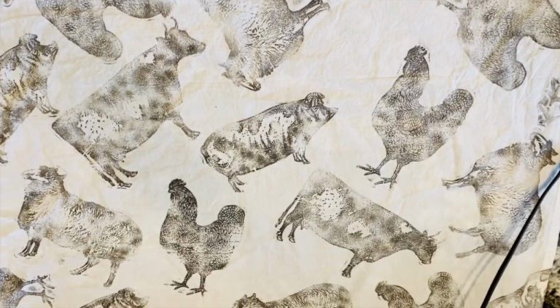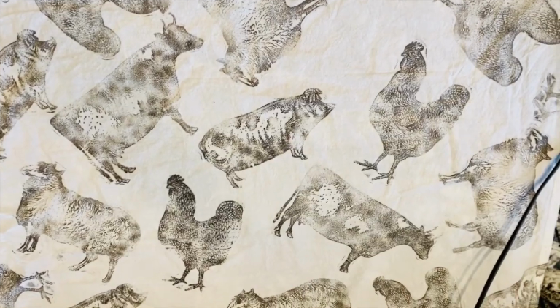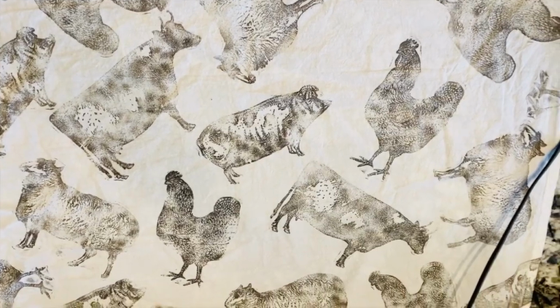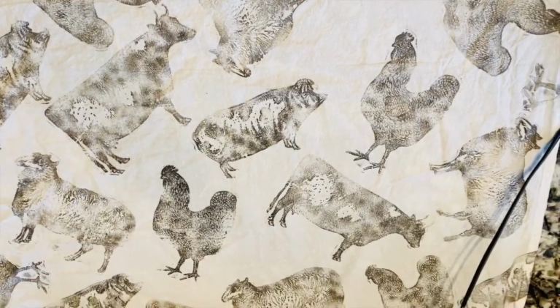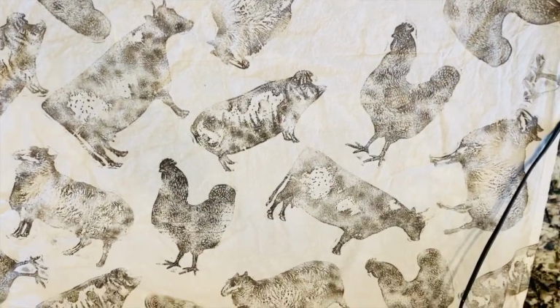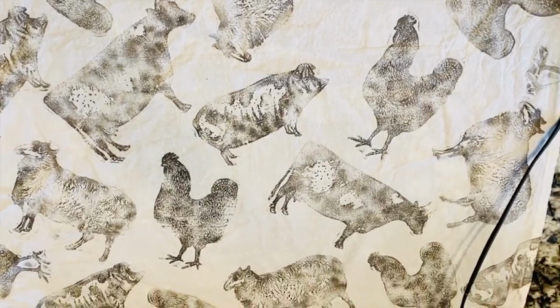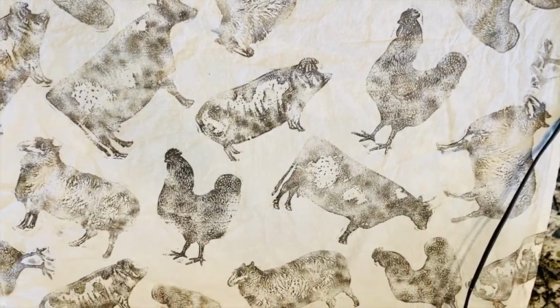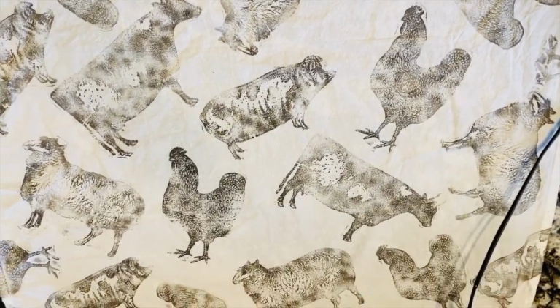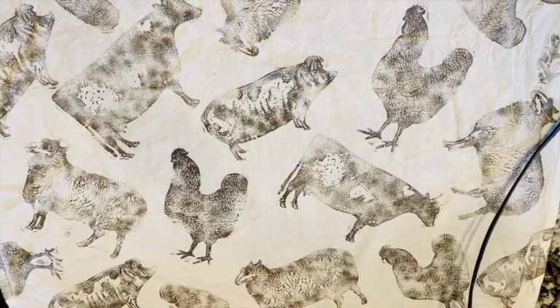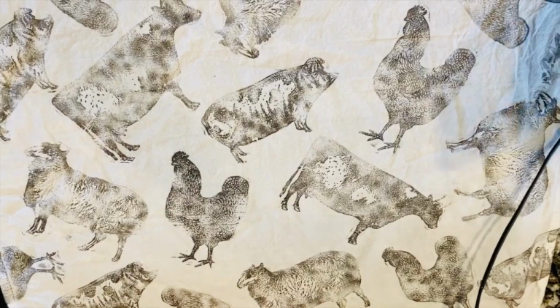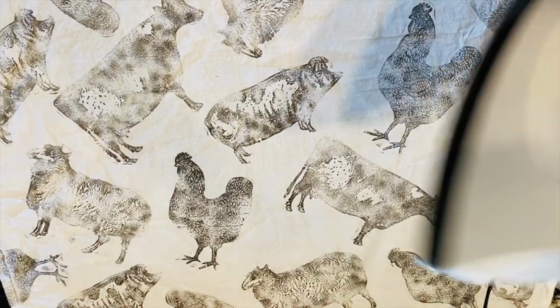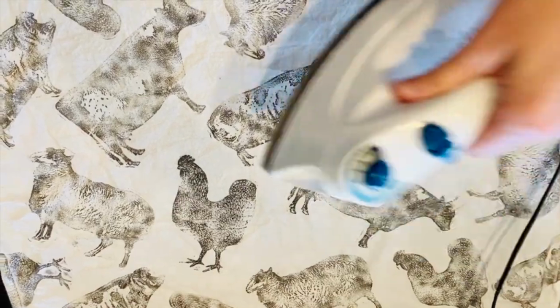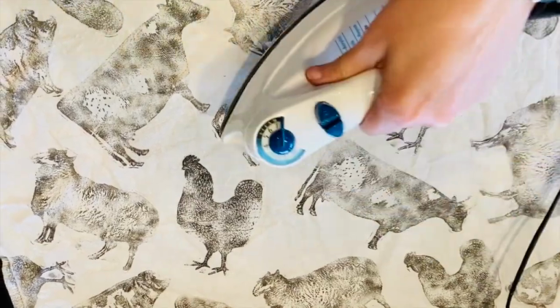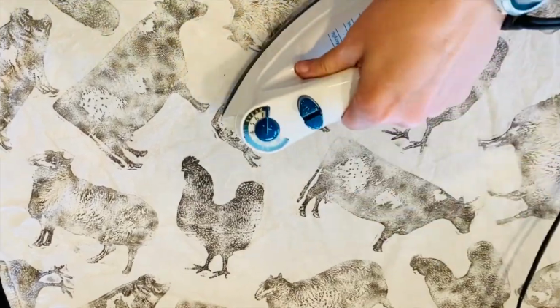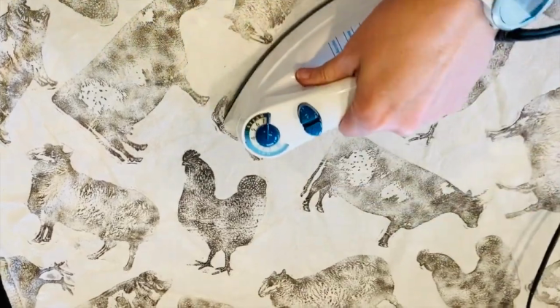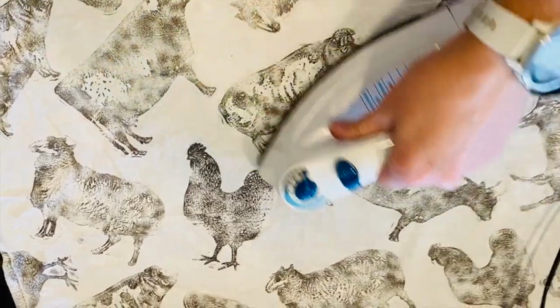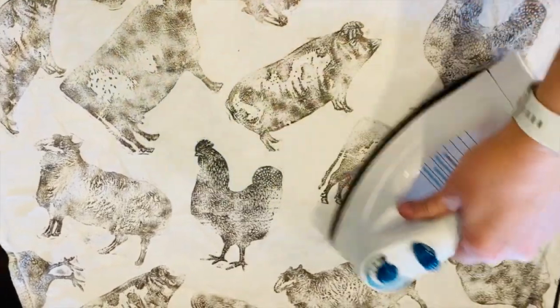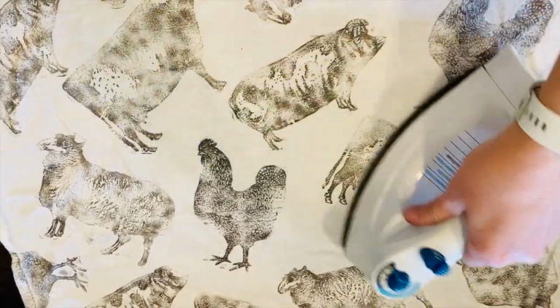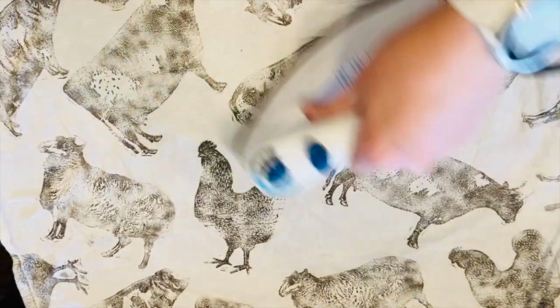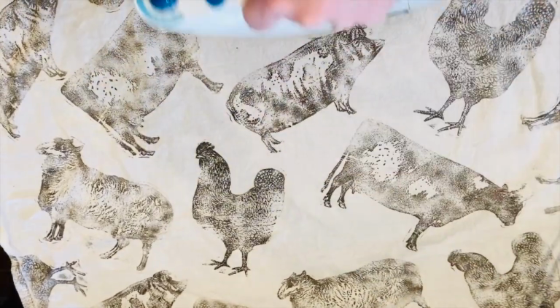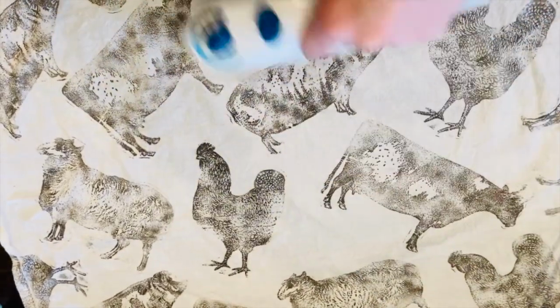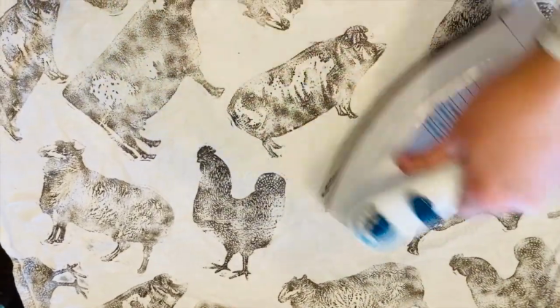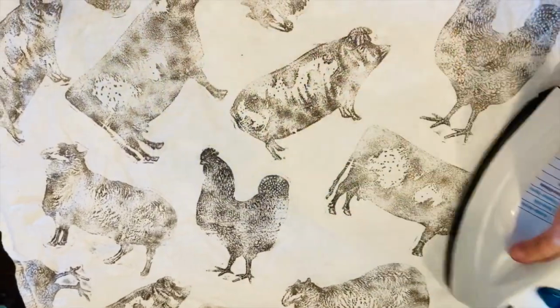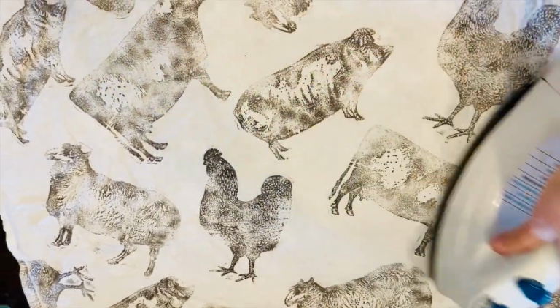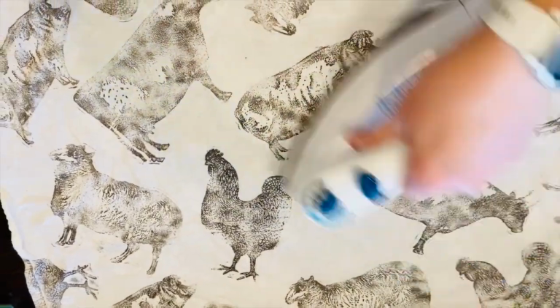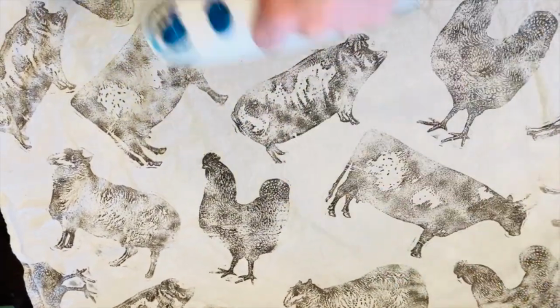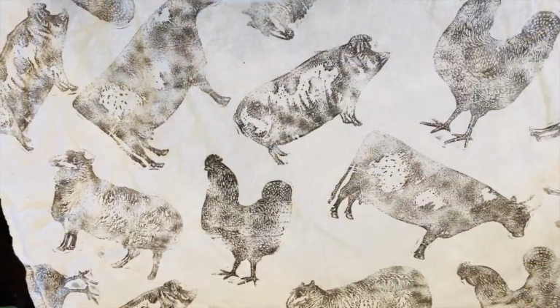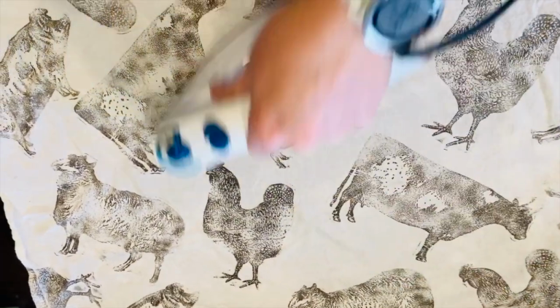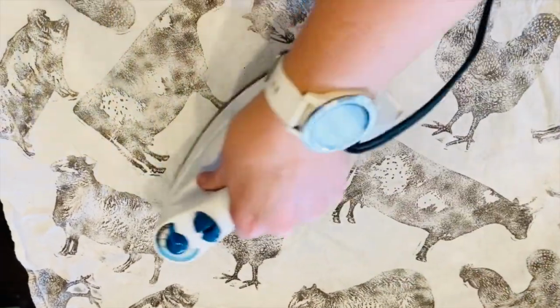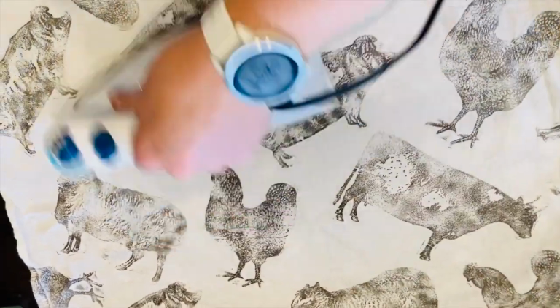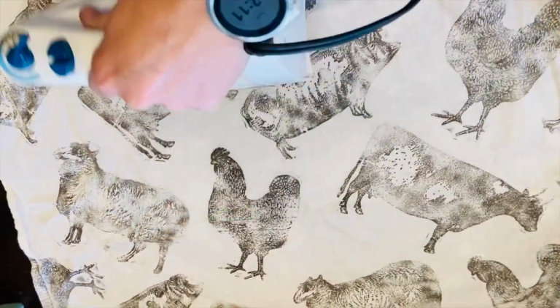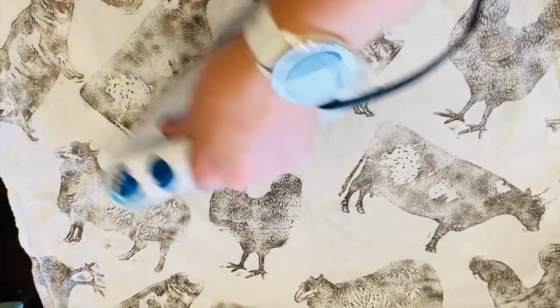After you've finished stamping, wait 24 hours, then heat set the ink with a dry iron.